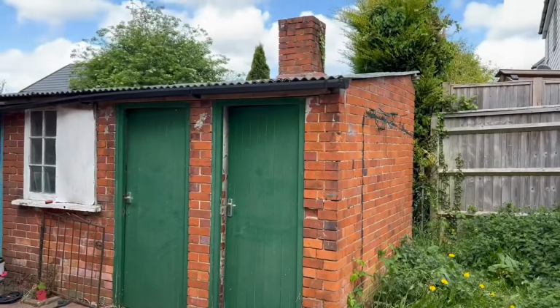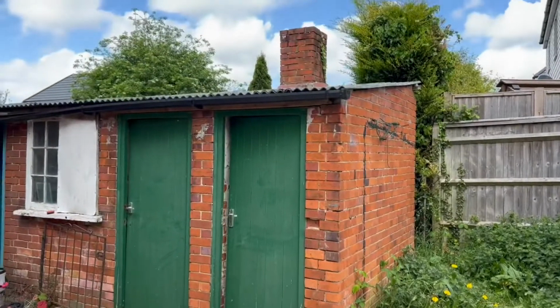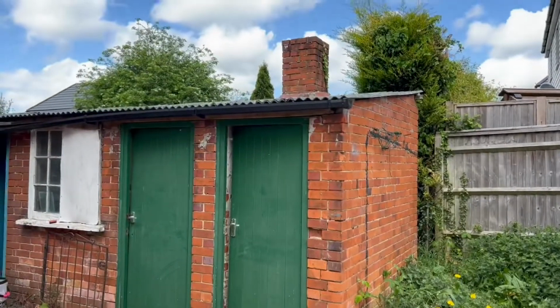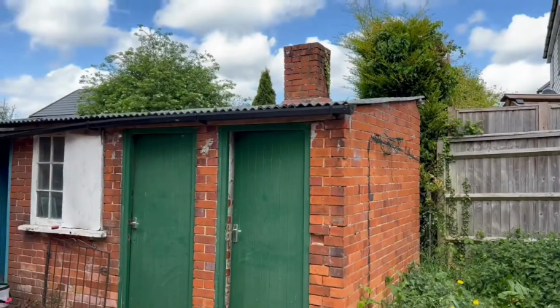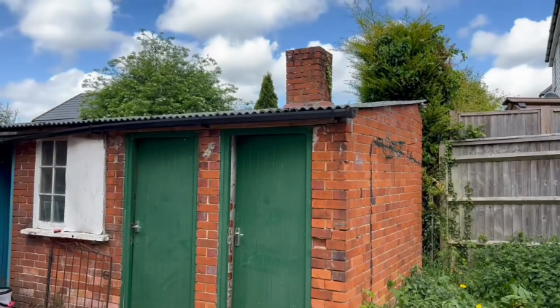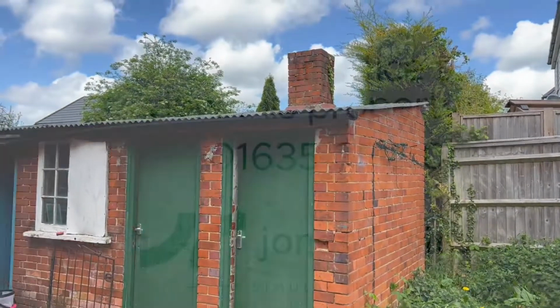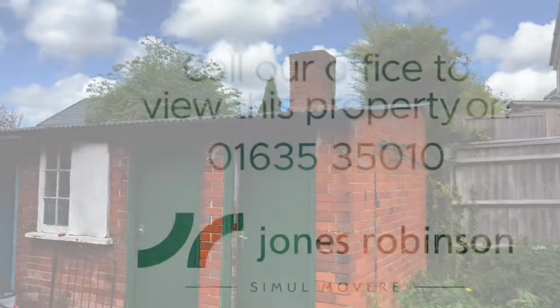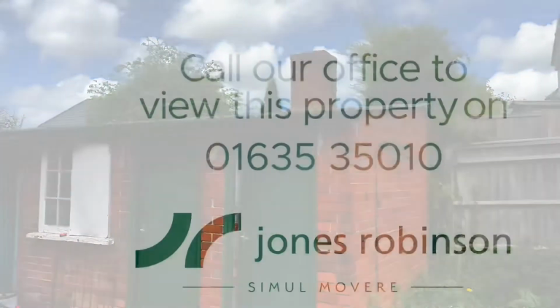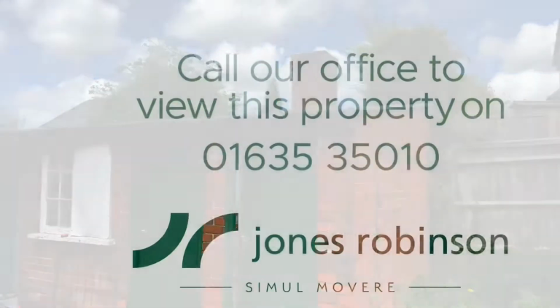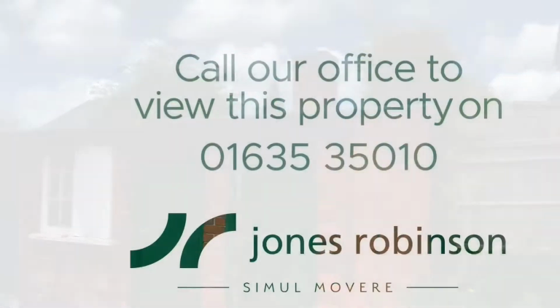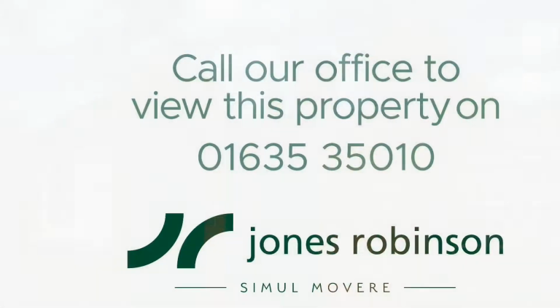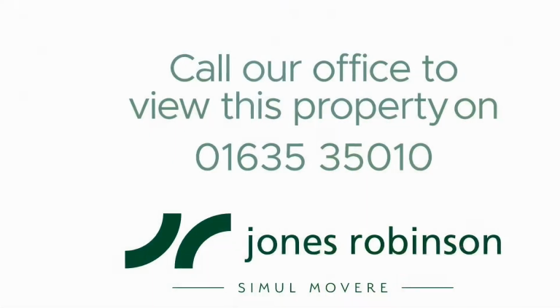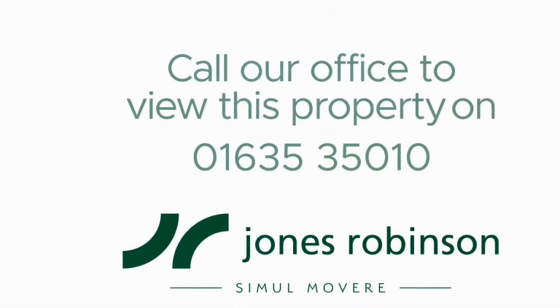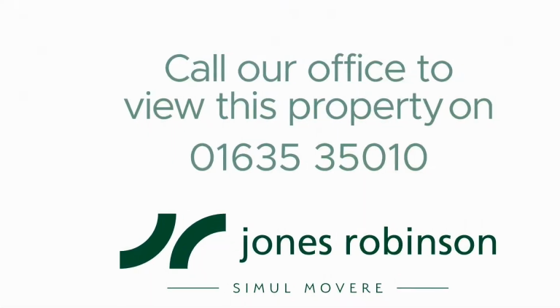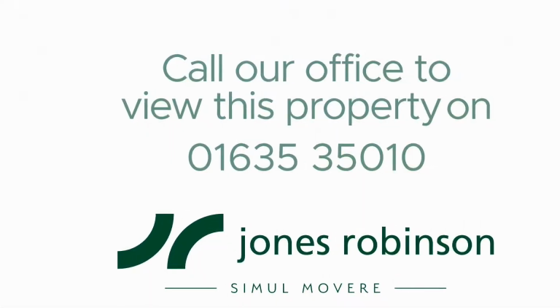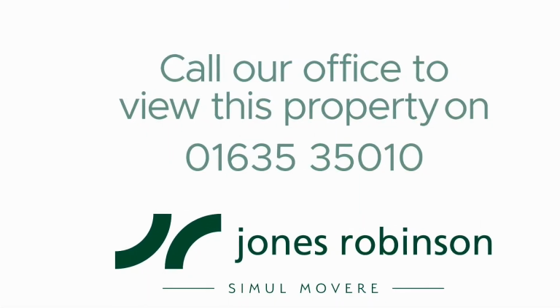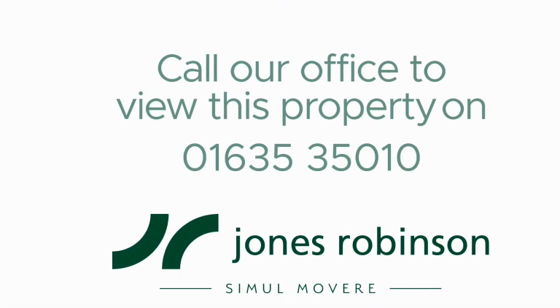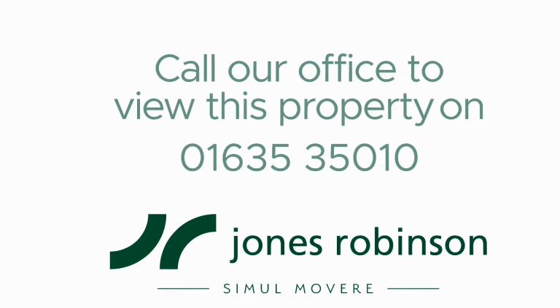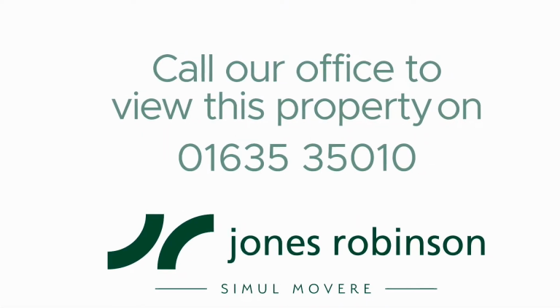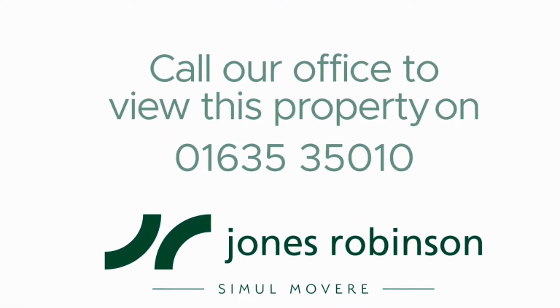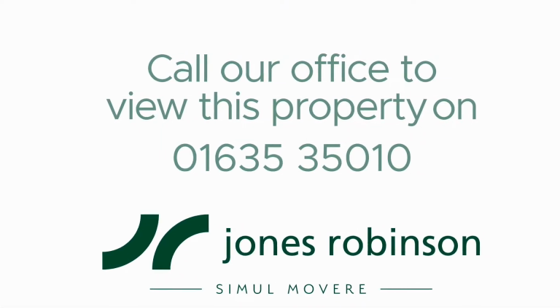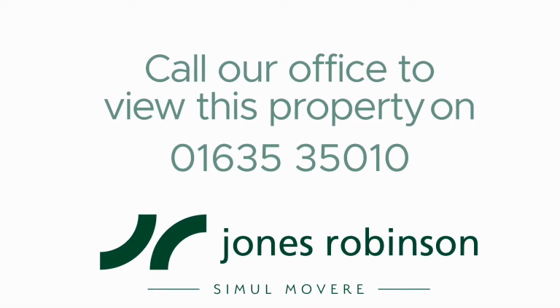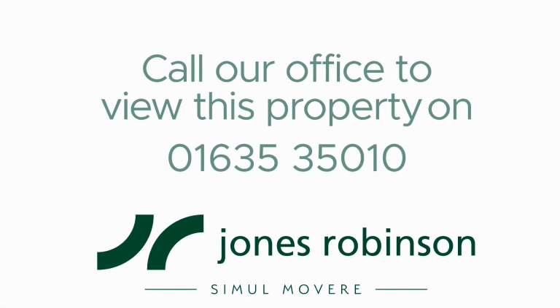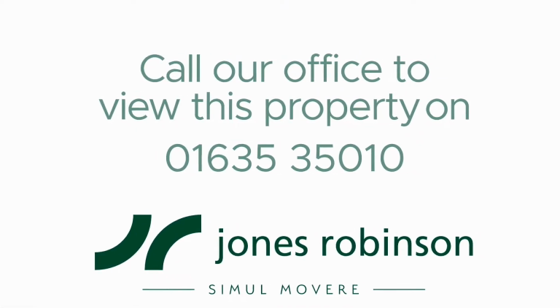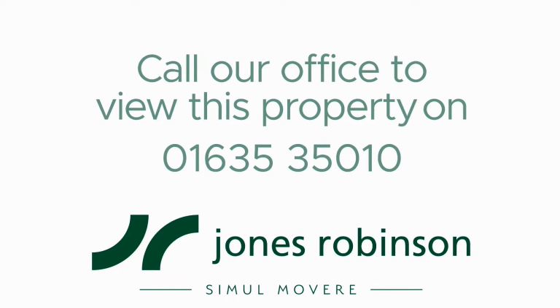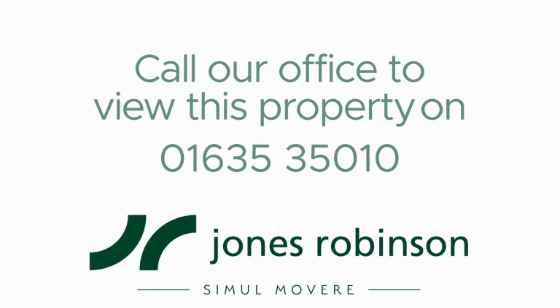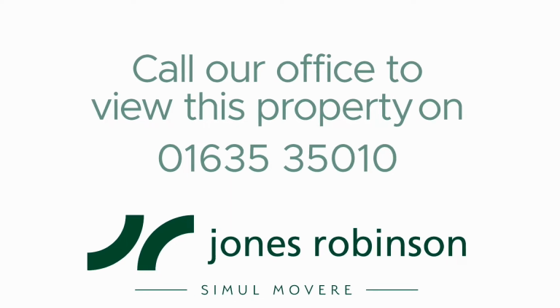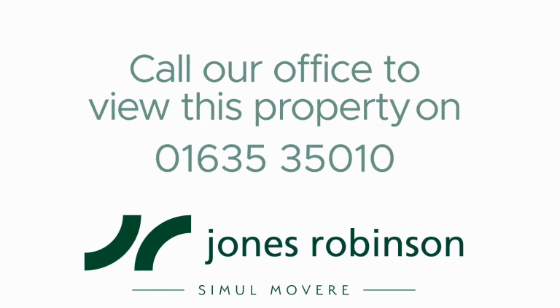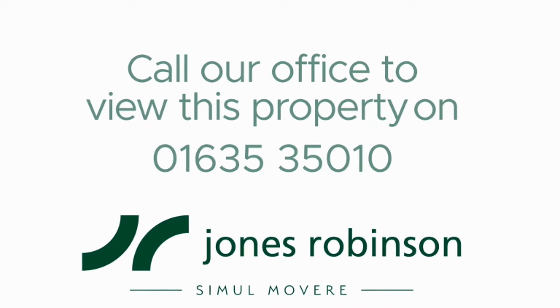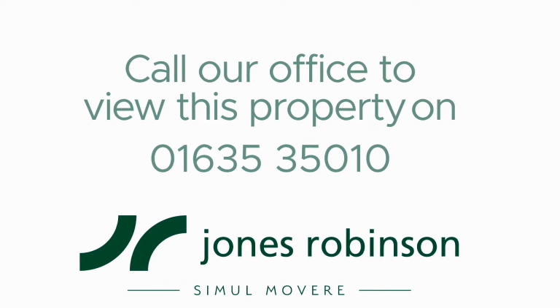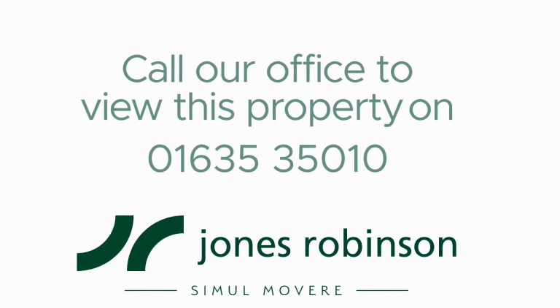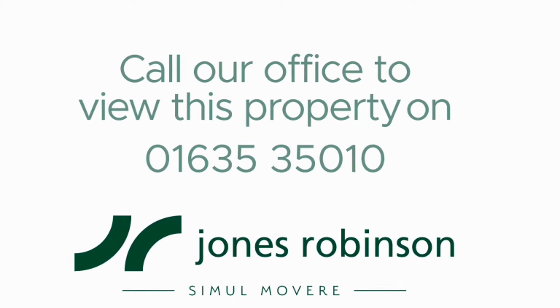Do give the office a call on 01635 35010 and we'll be delighted to arrange your viewing.